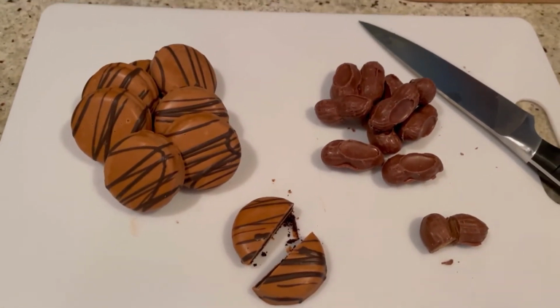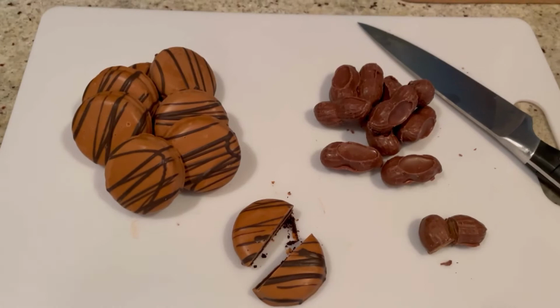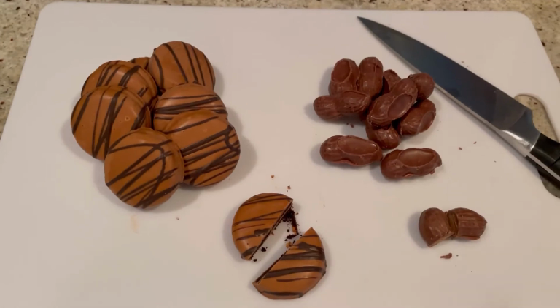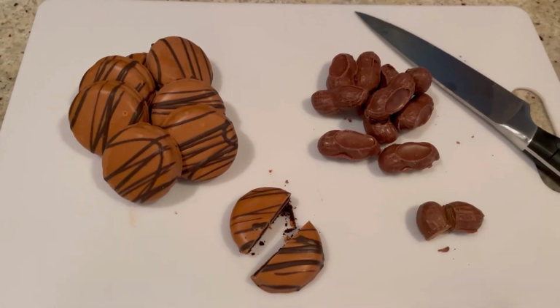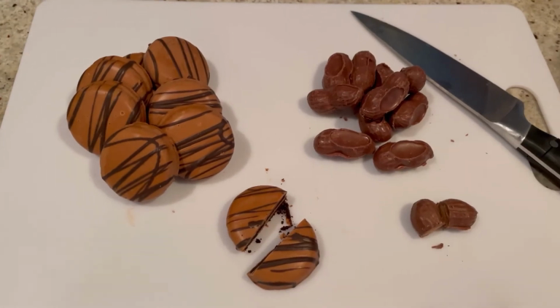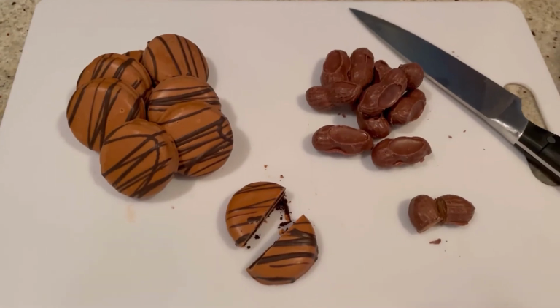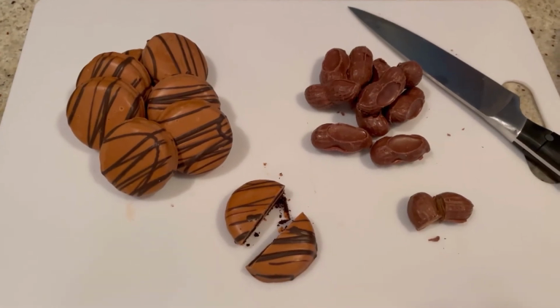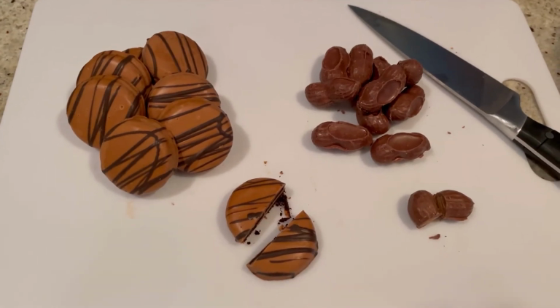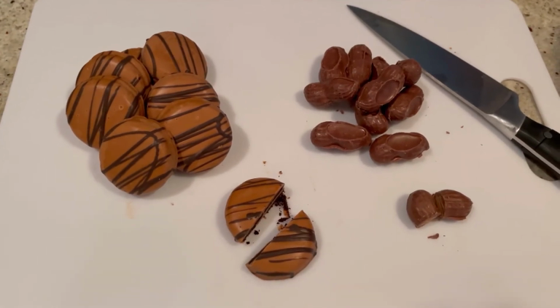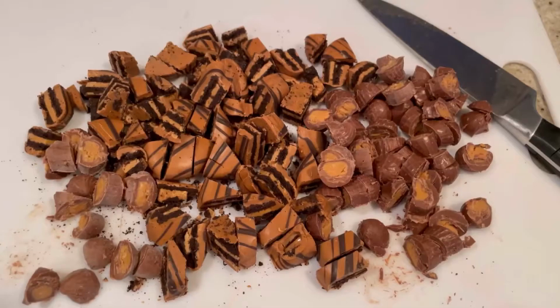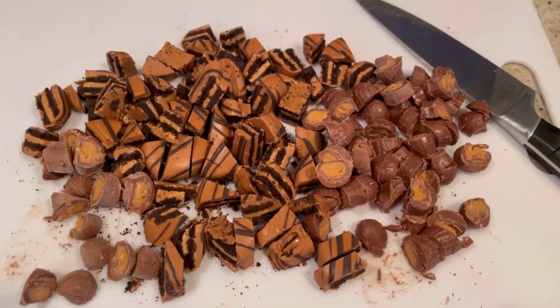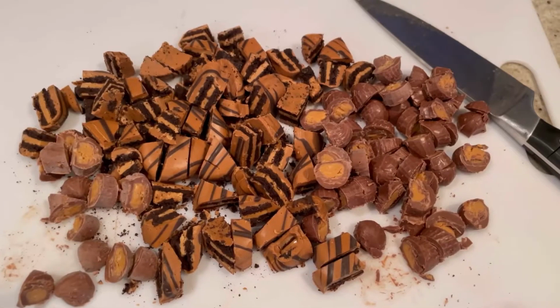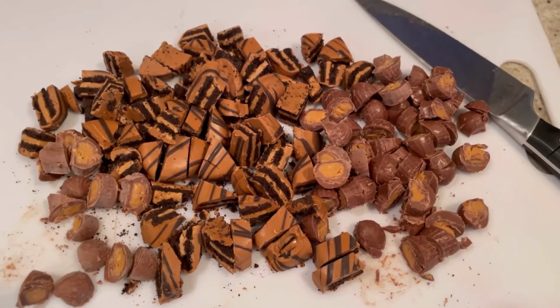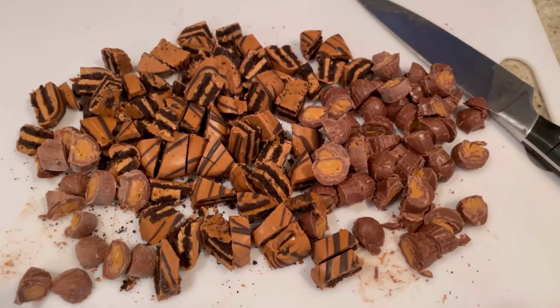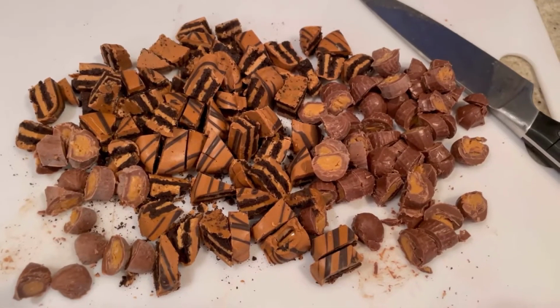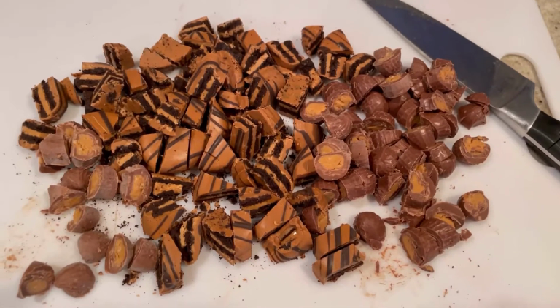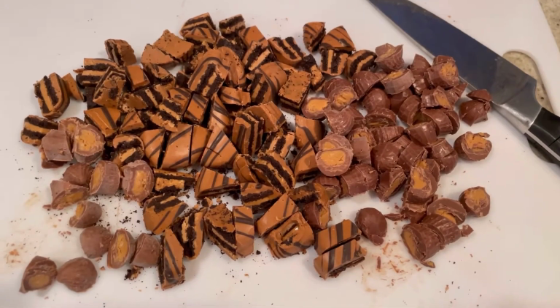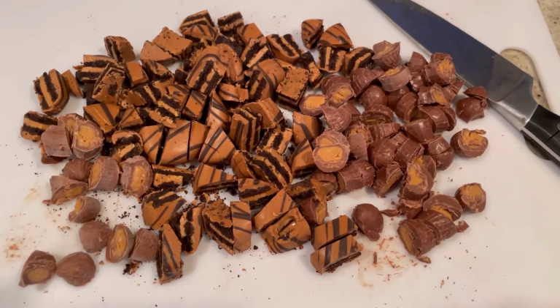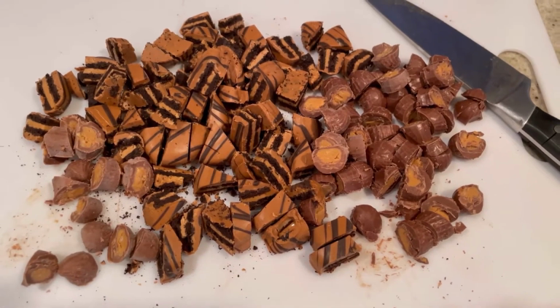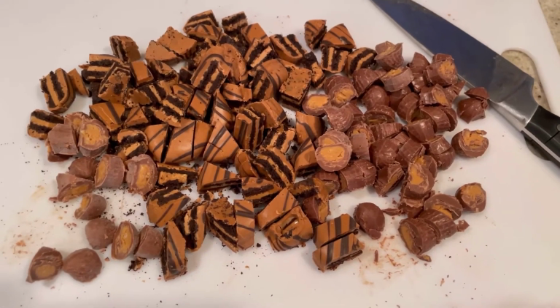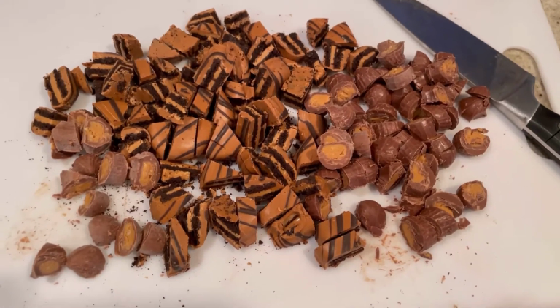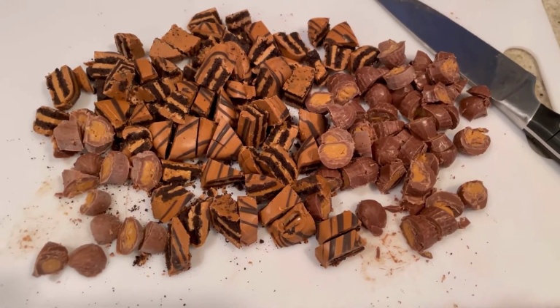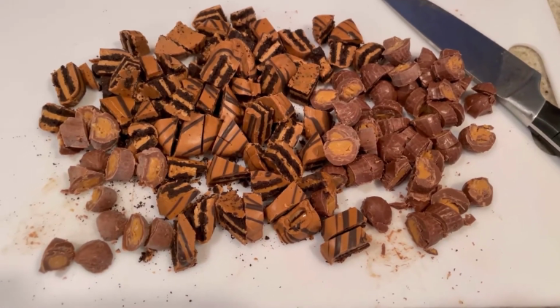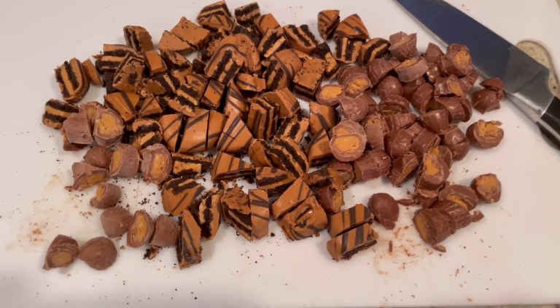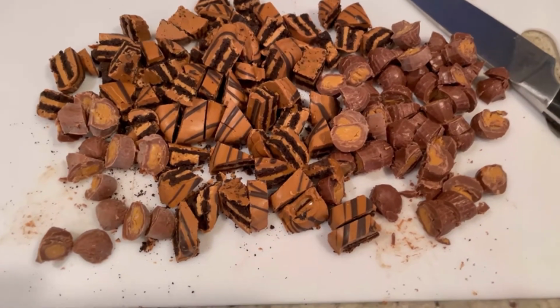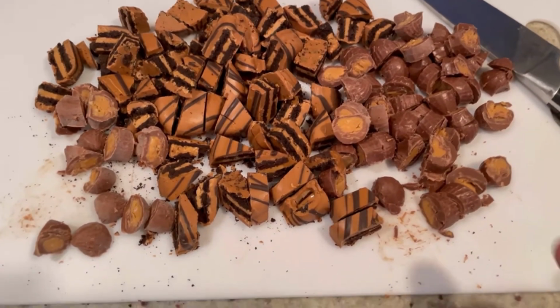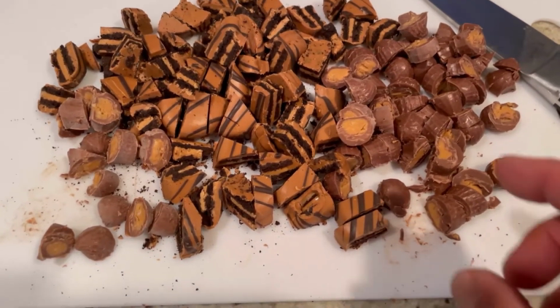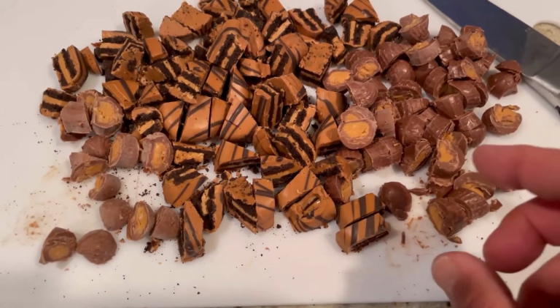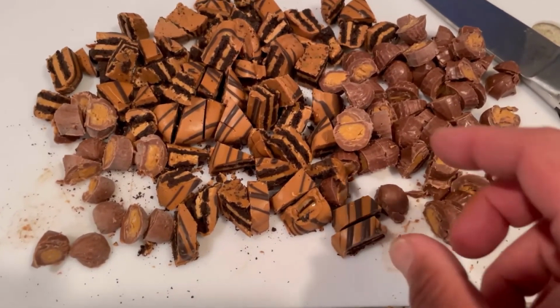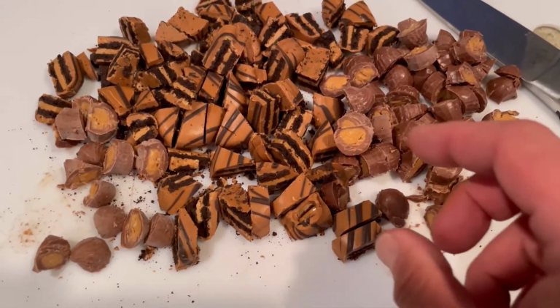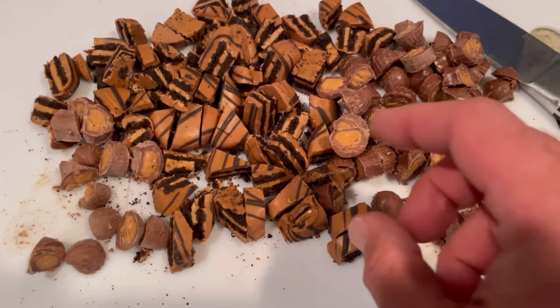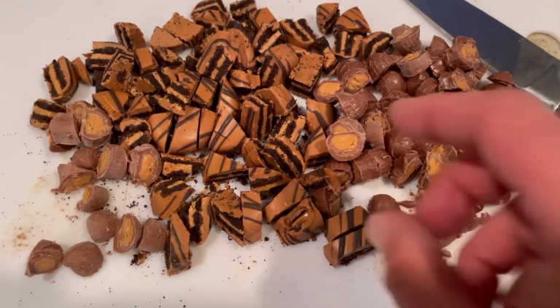We're going to chop these up just like that. I must resist eating them.